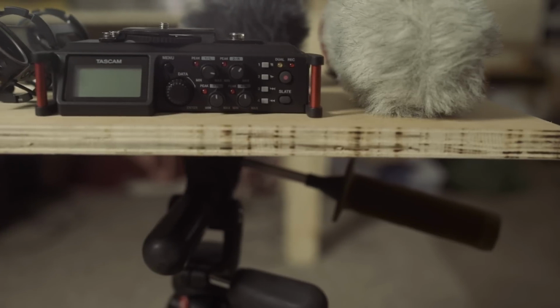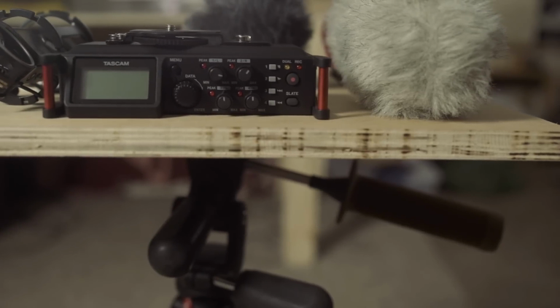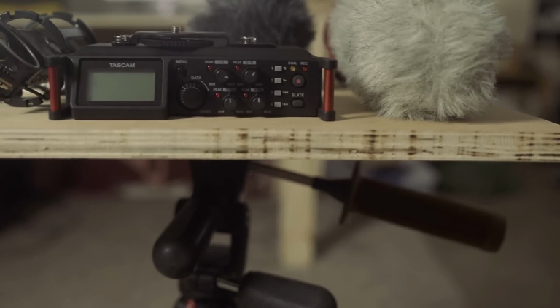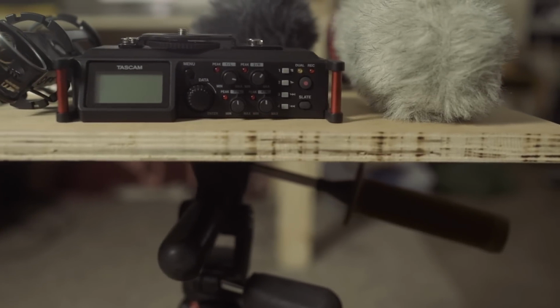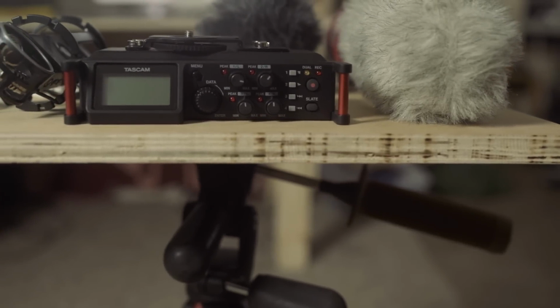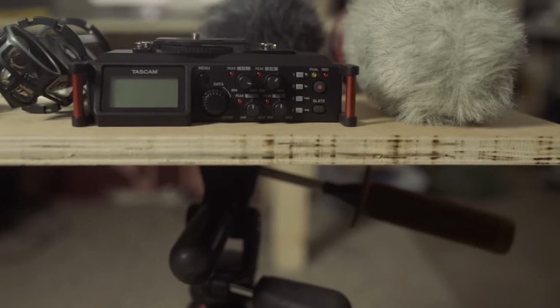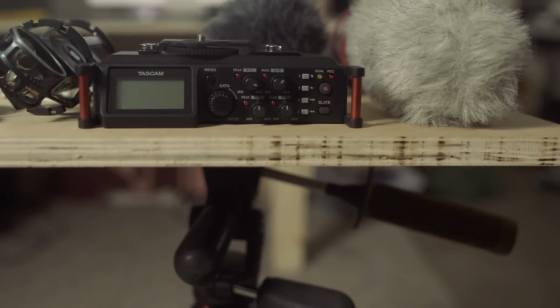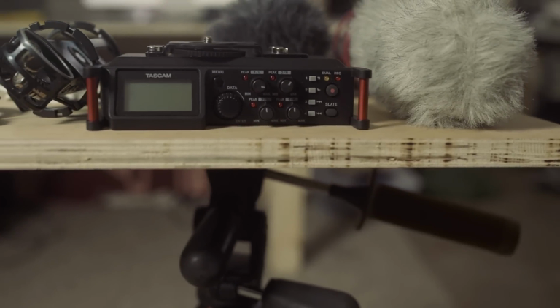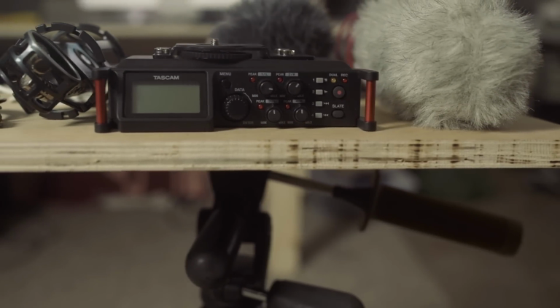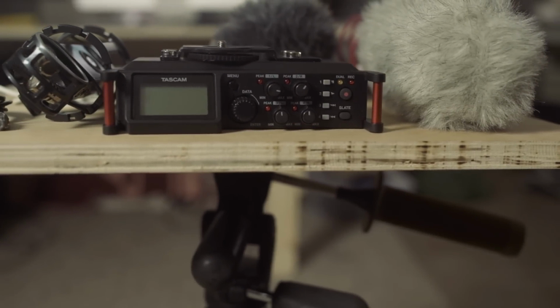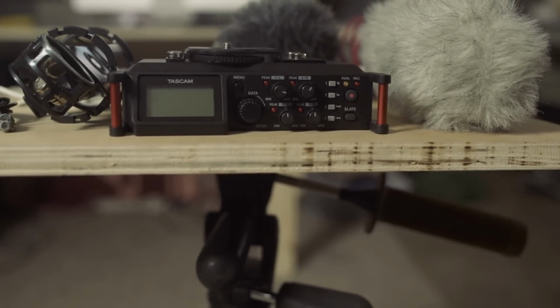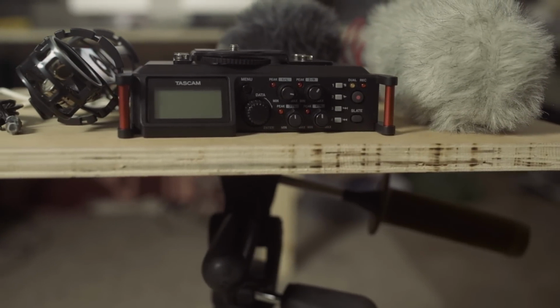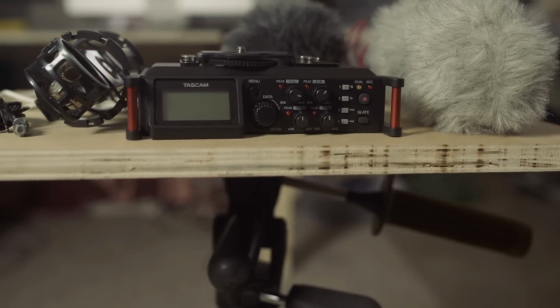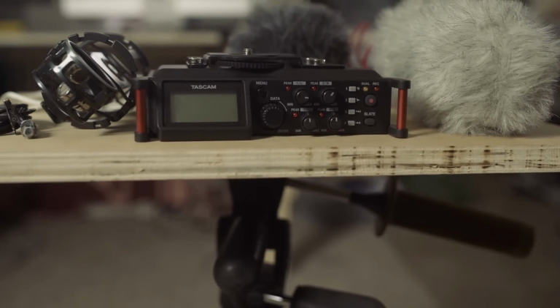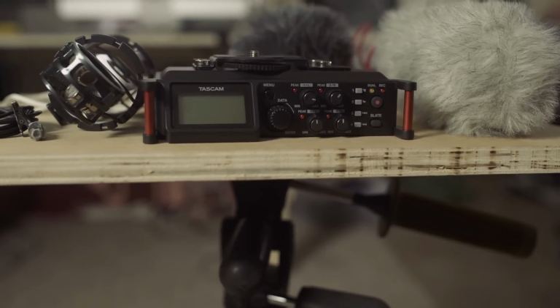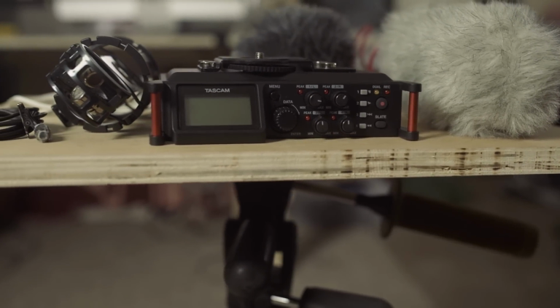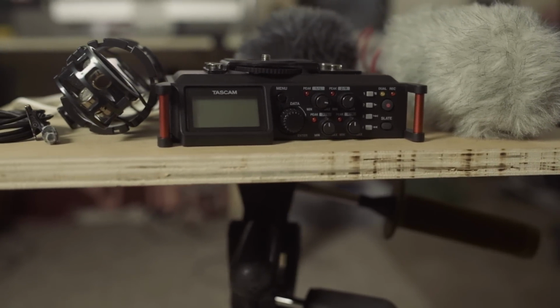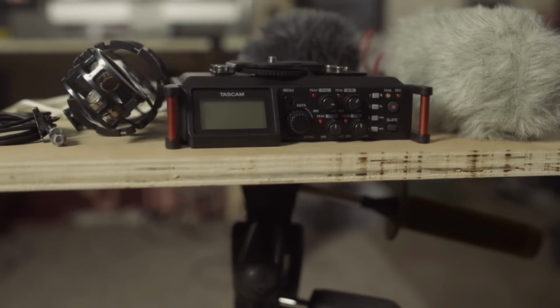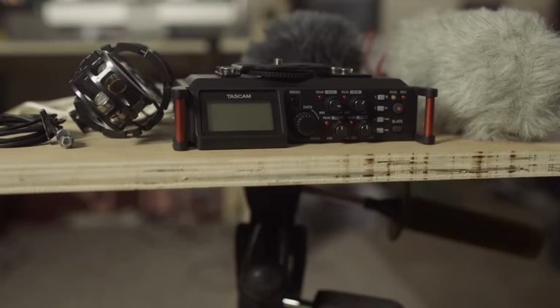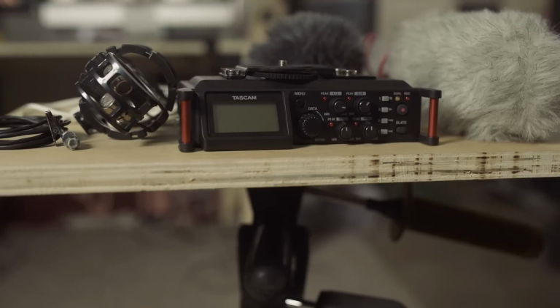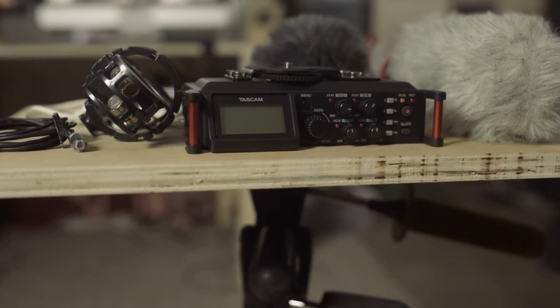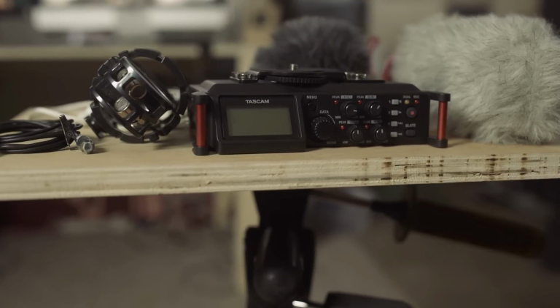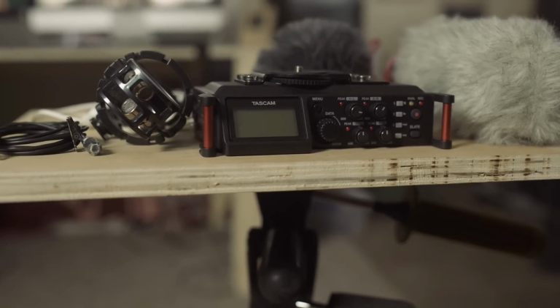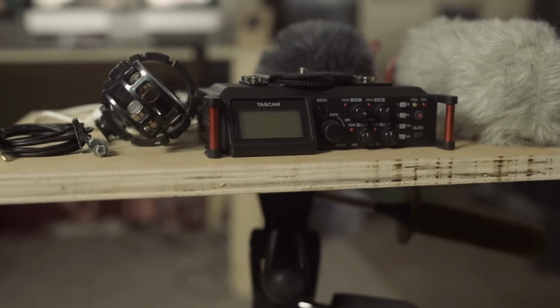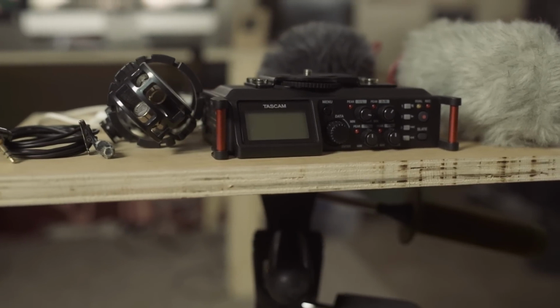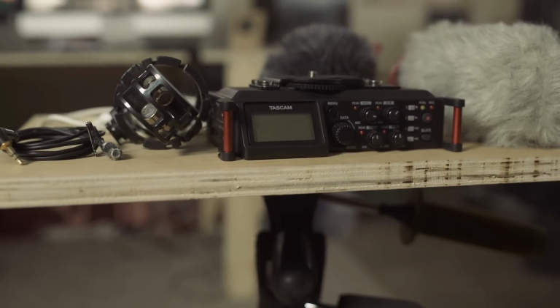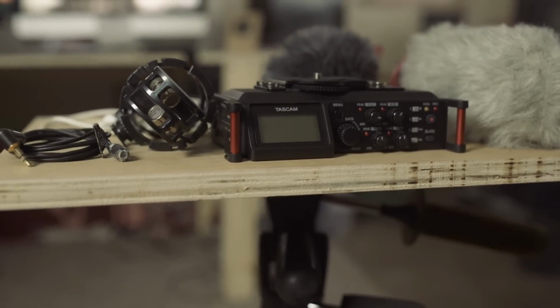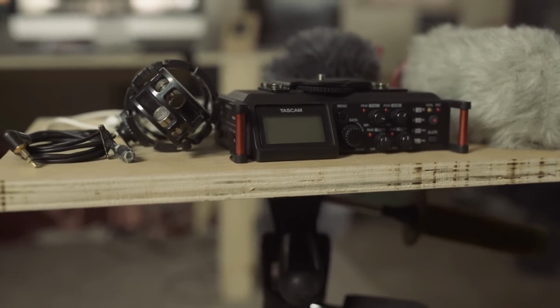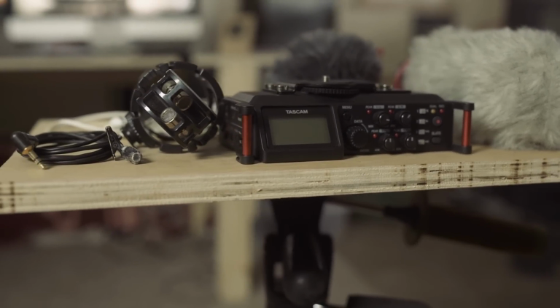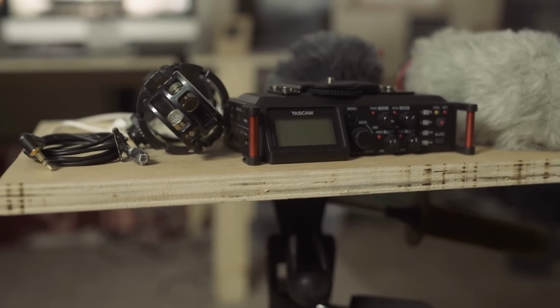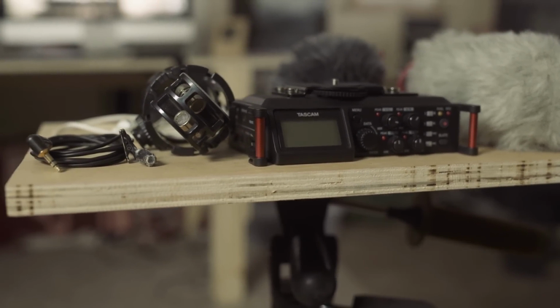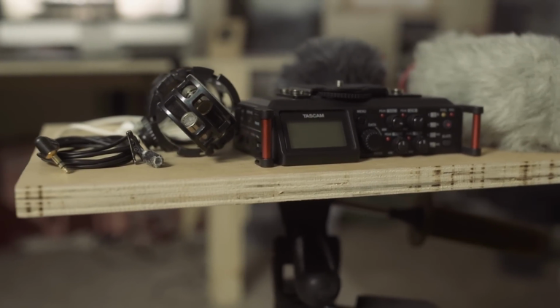Quick tips aside, now we're gonna dive into the individual pieces of gear in my audio kit and how I use them.